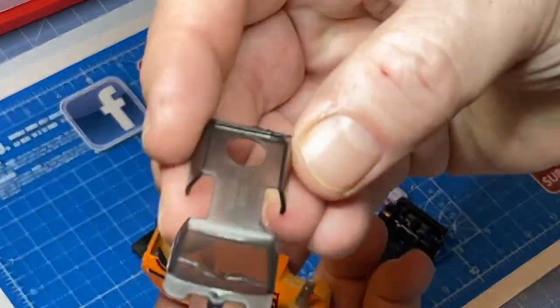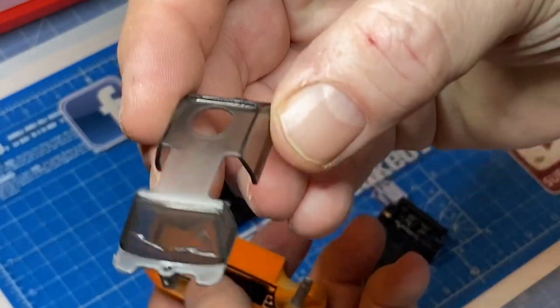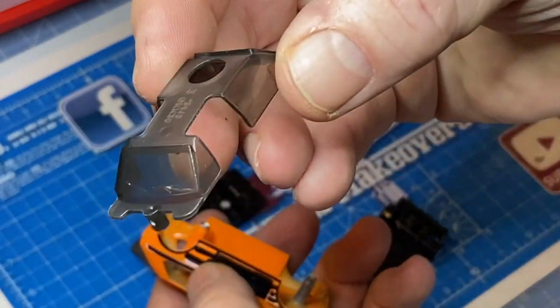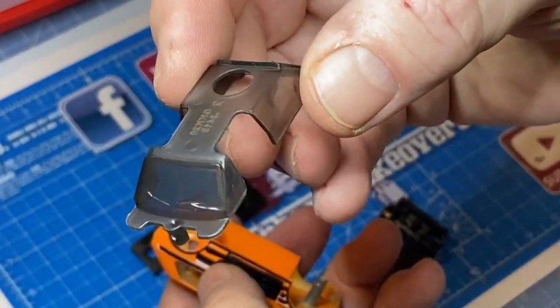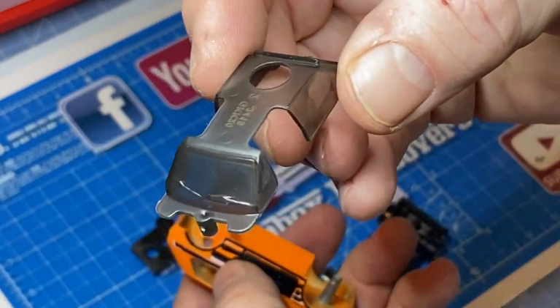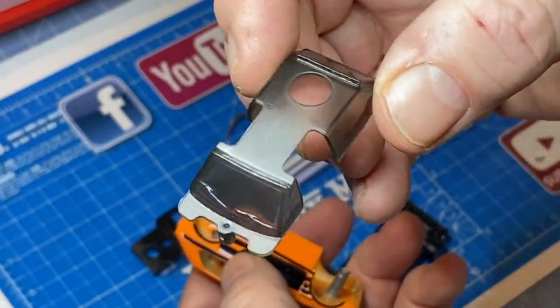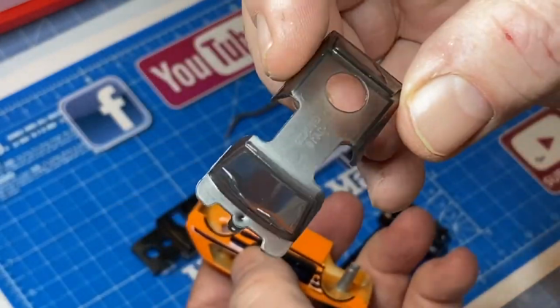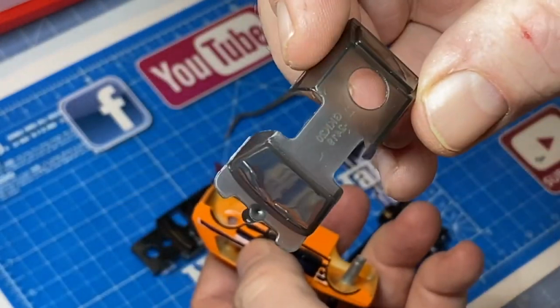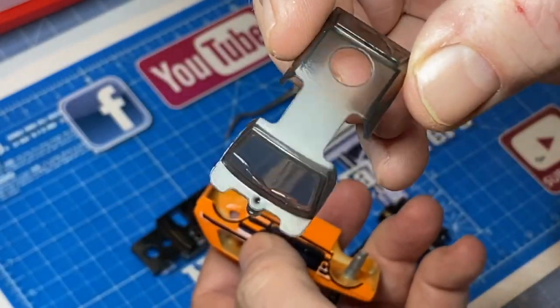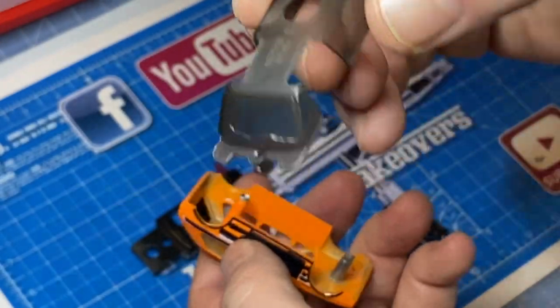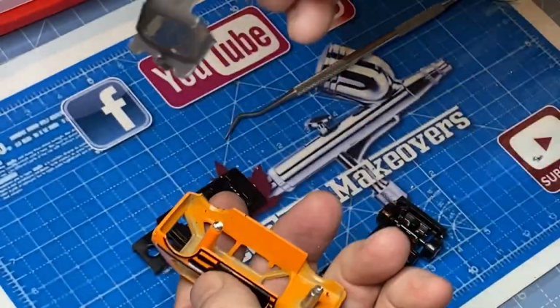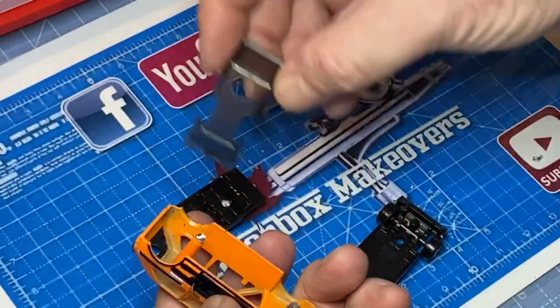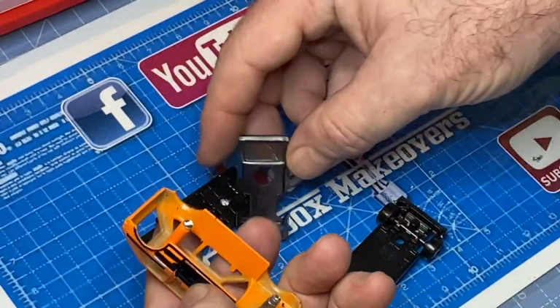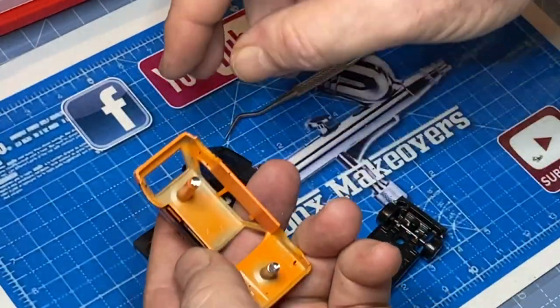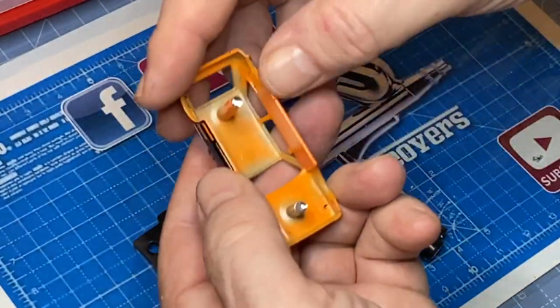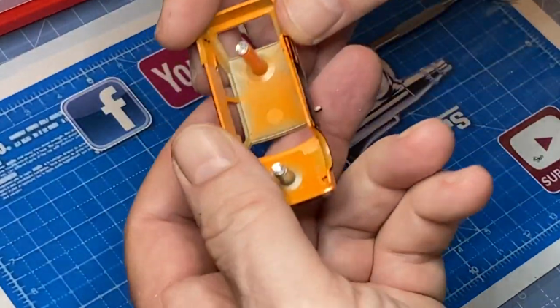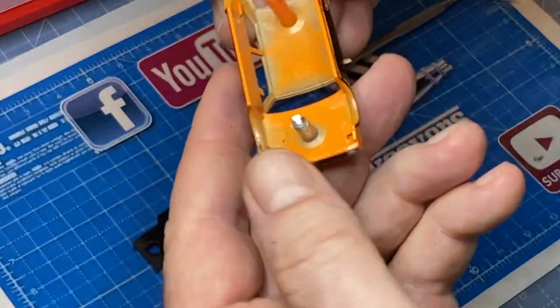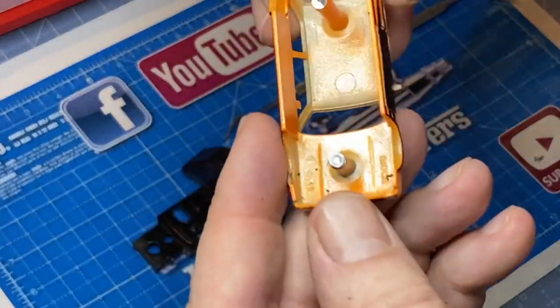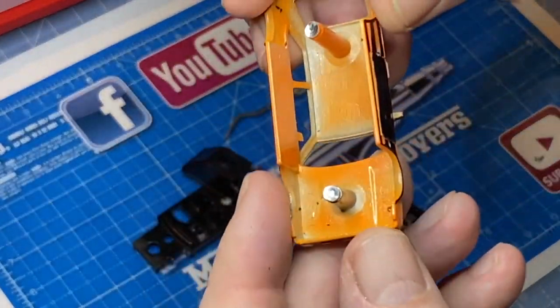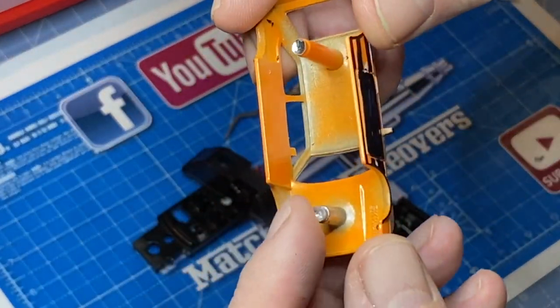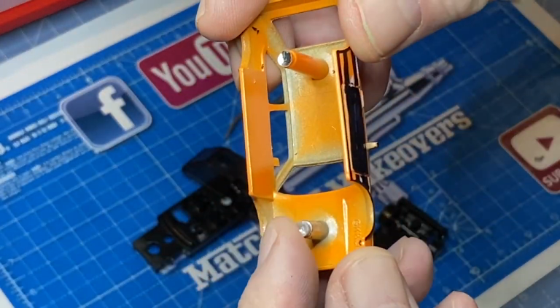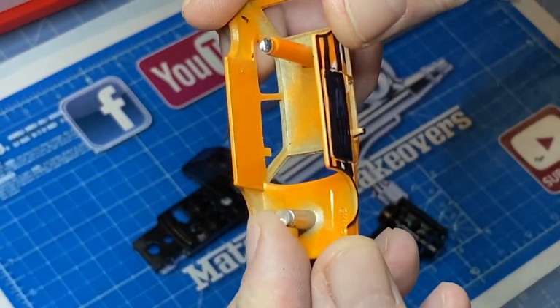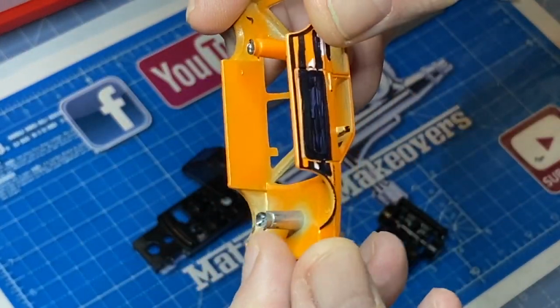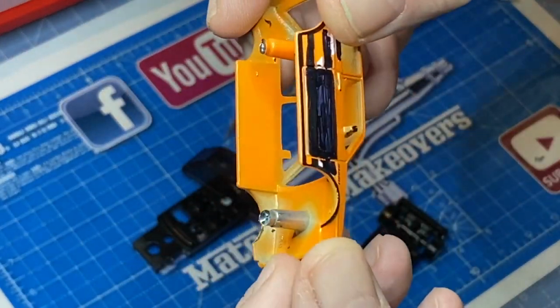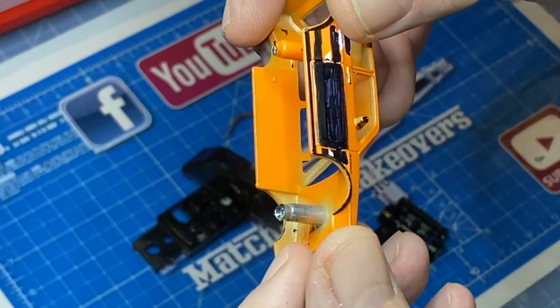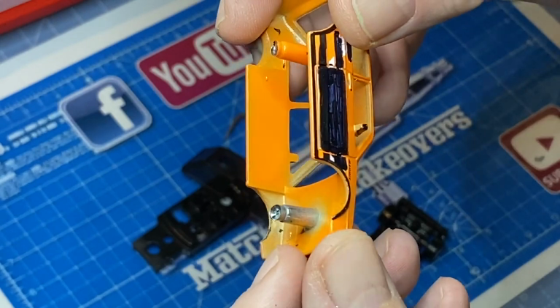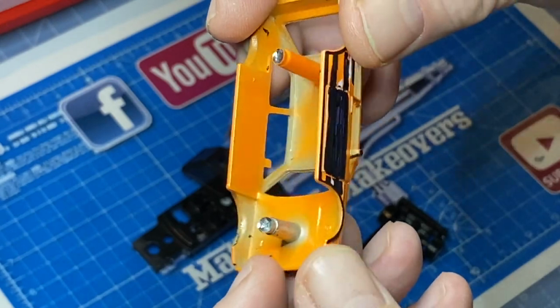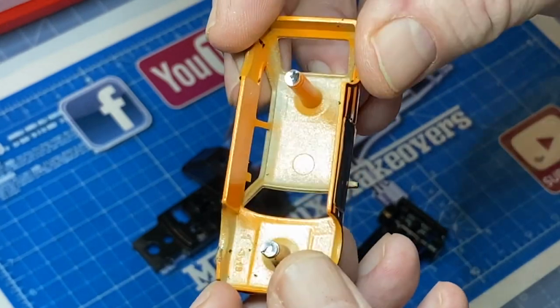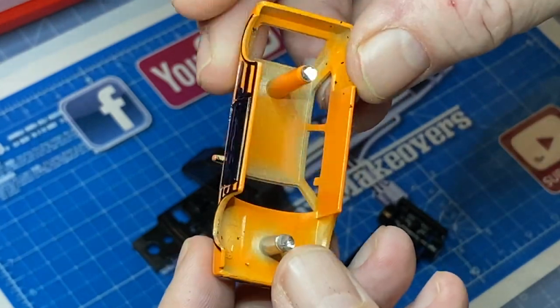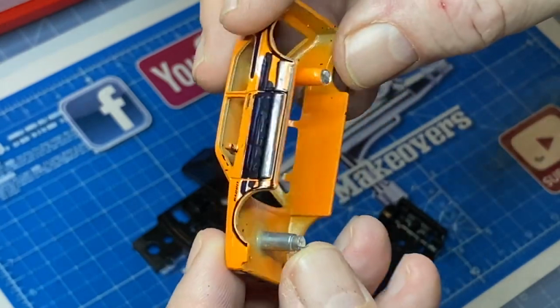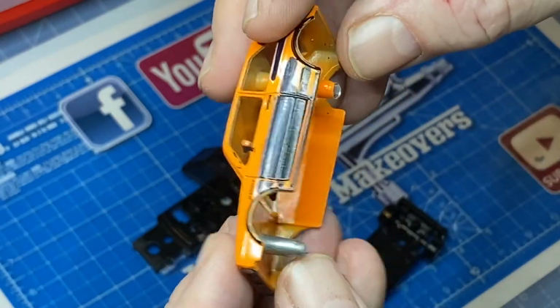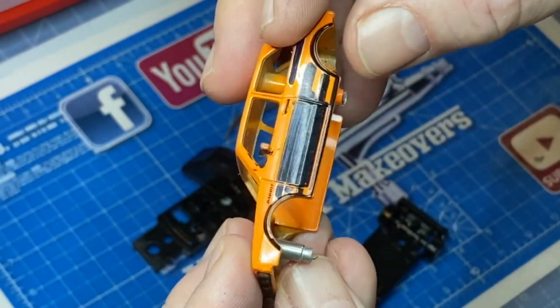And what a relief — for a change there's no damage on the windshield. It's almost pristine in the condition it's in now.